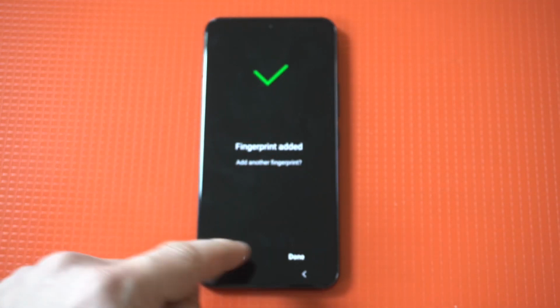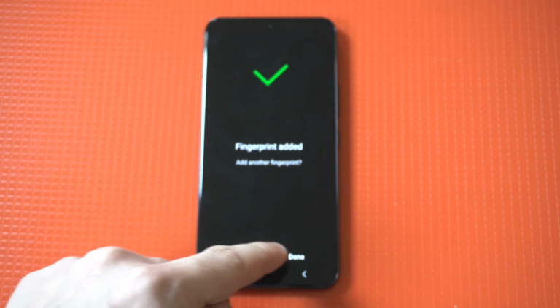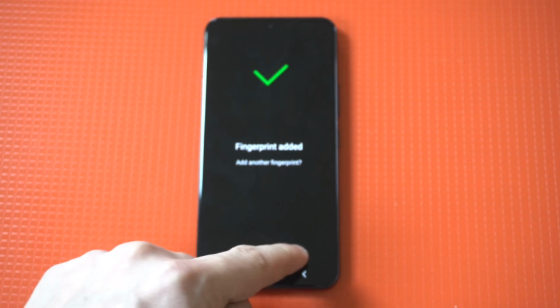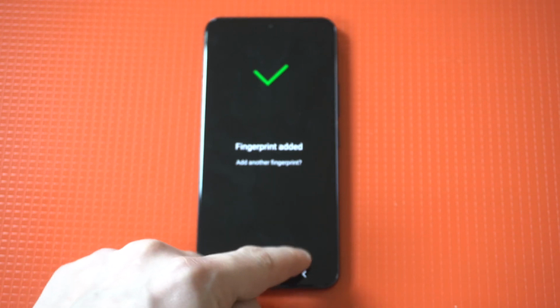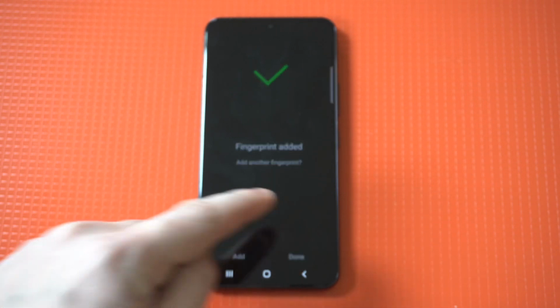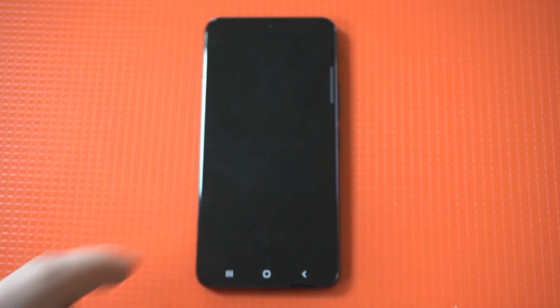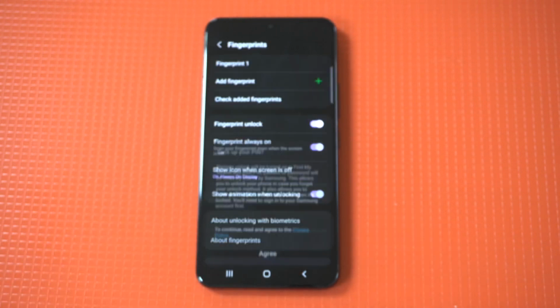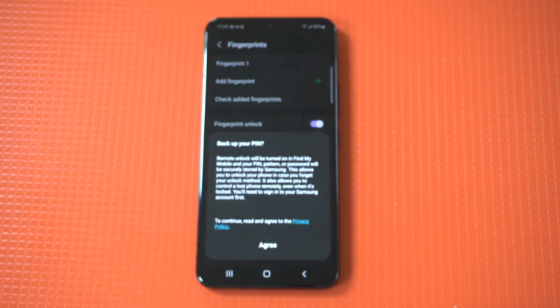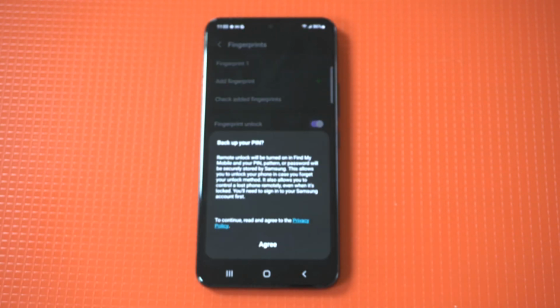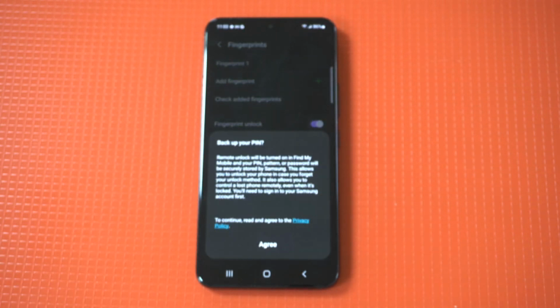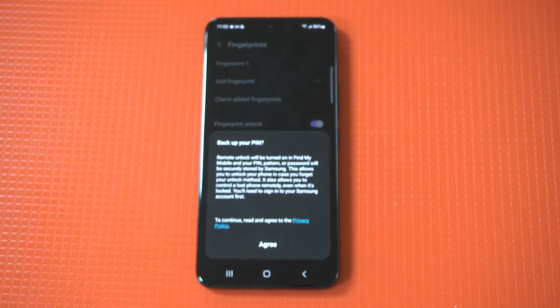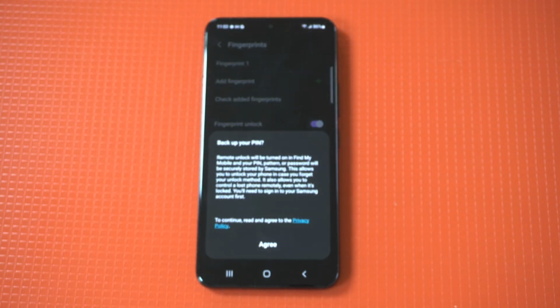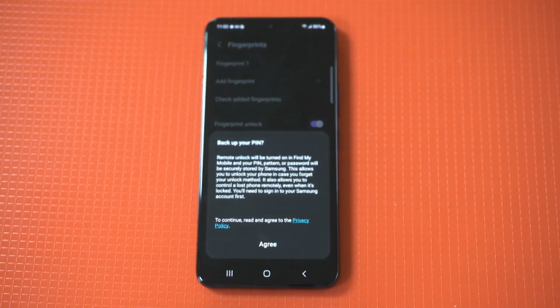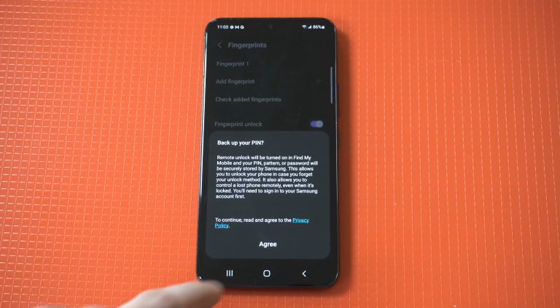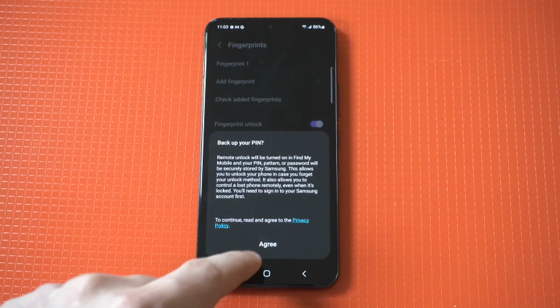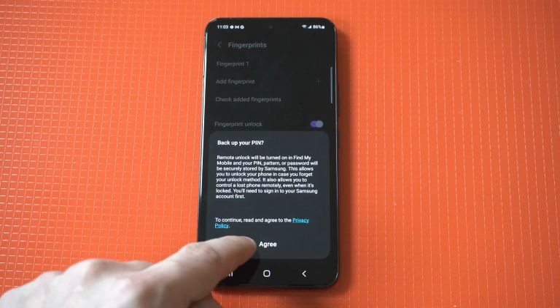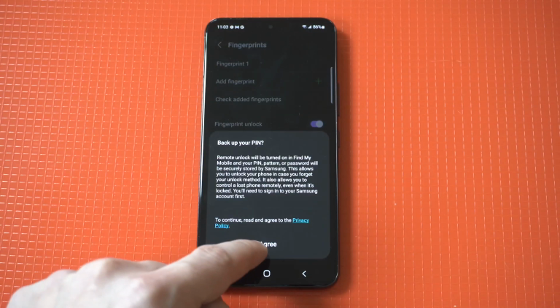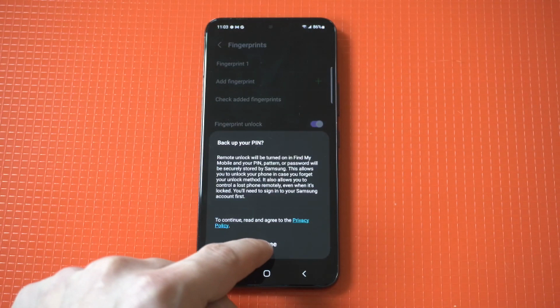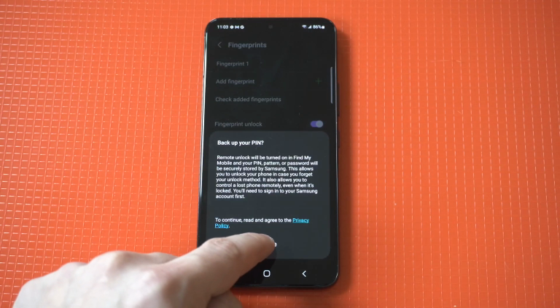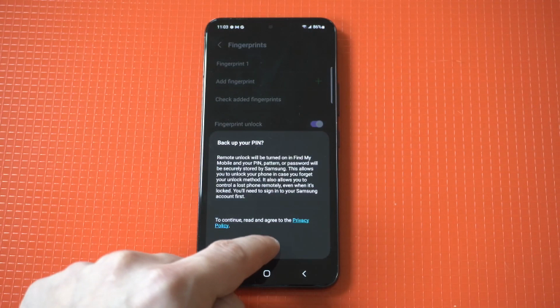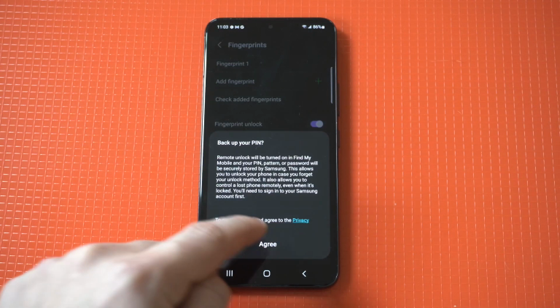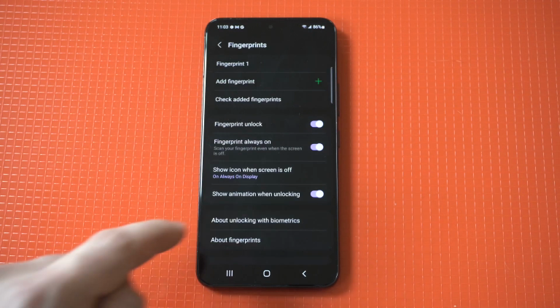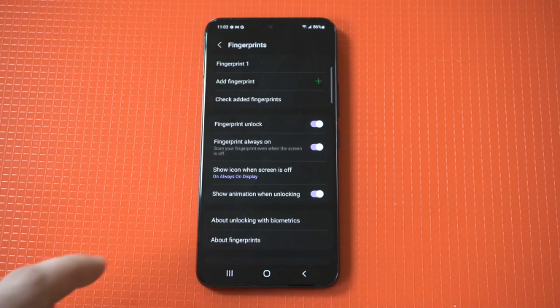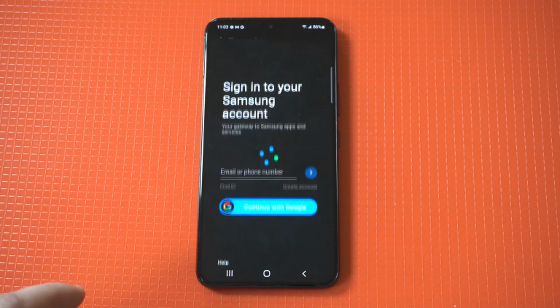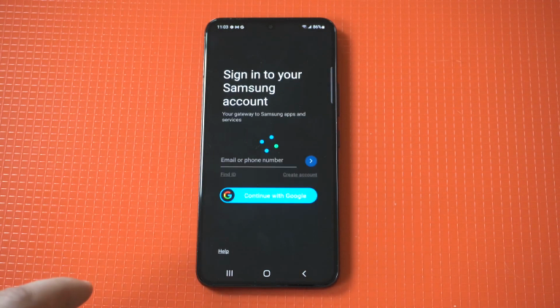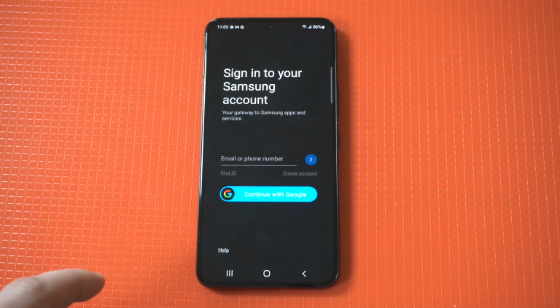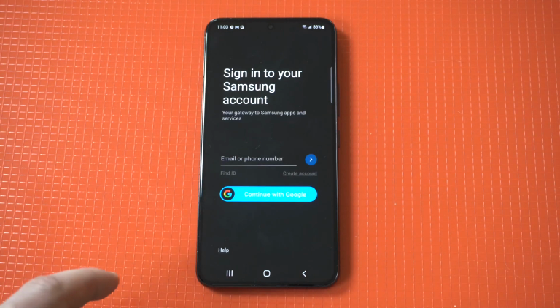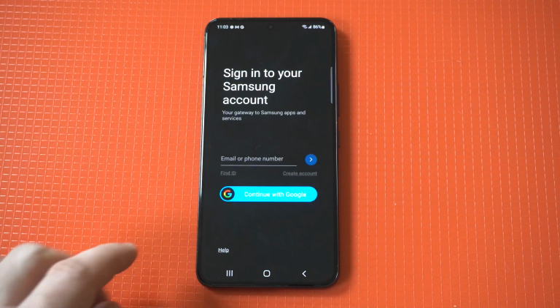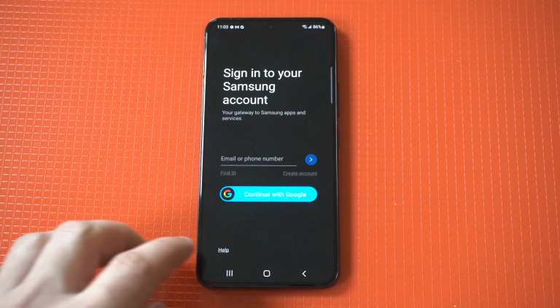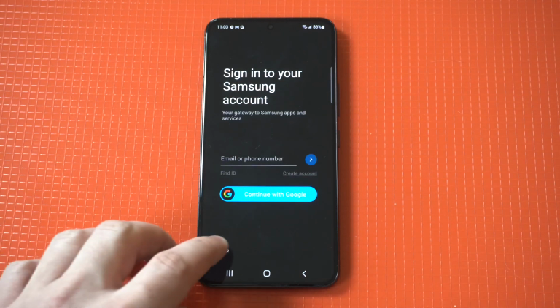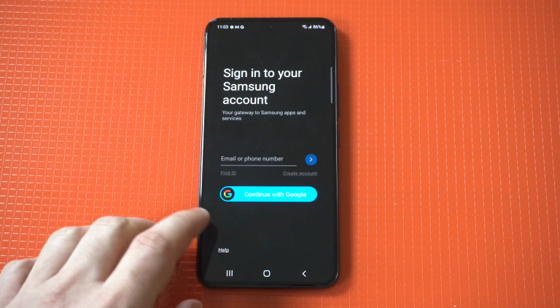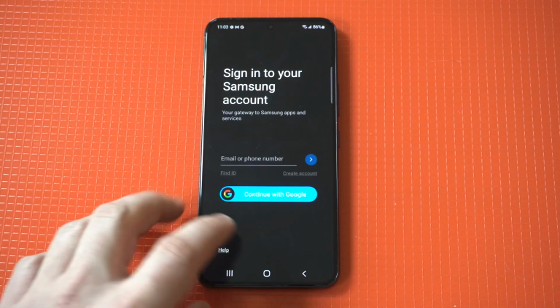We got 100%. Now I'm going to lock the phone up so we can actually test it out to make sure it works.